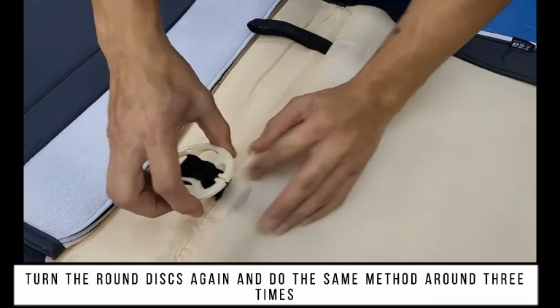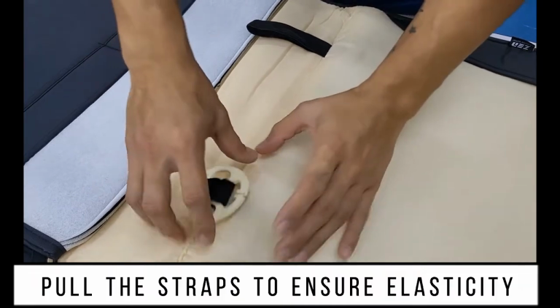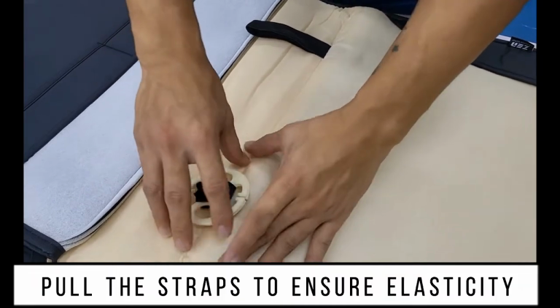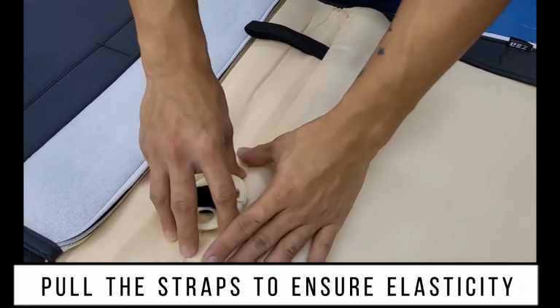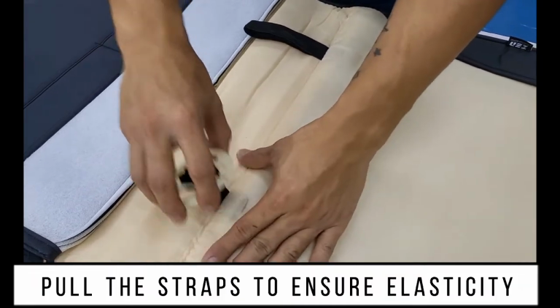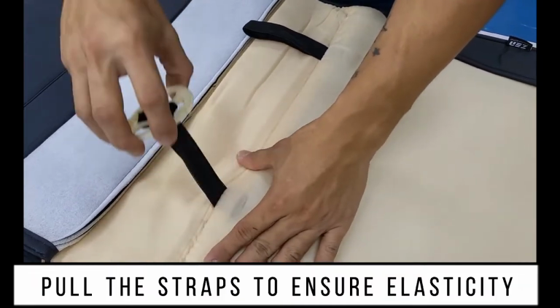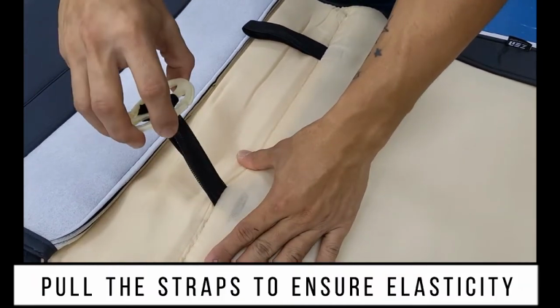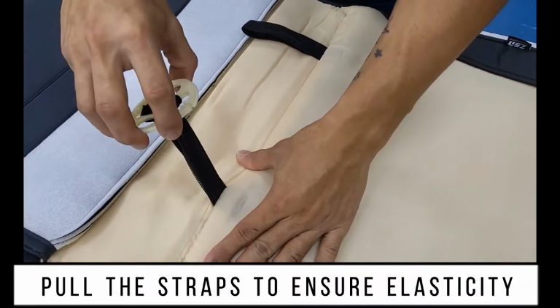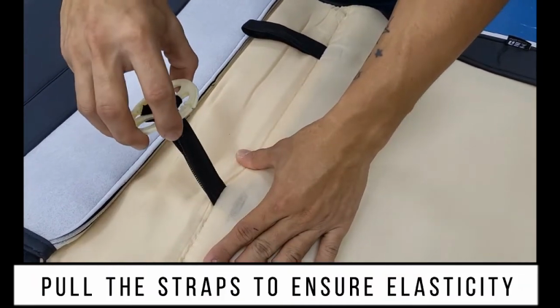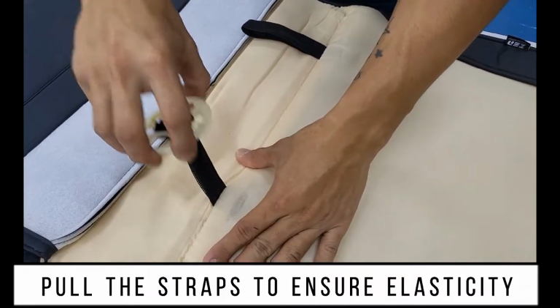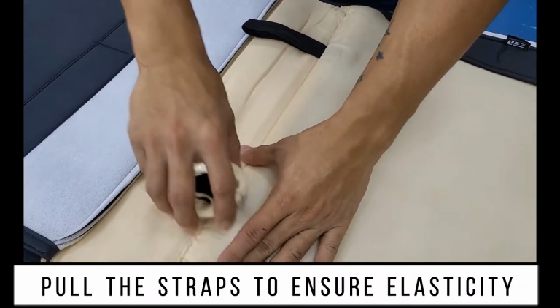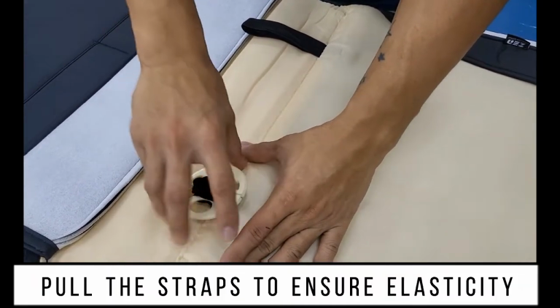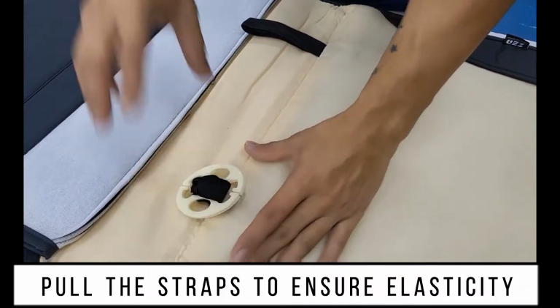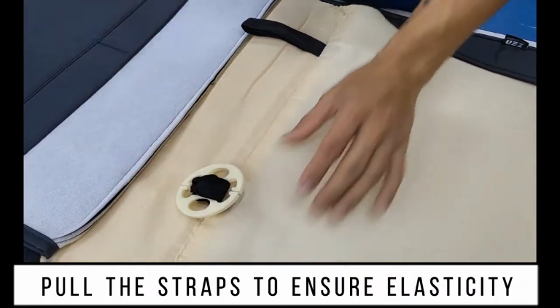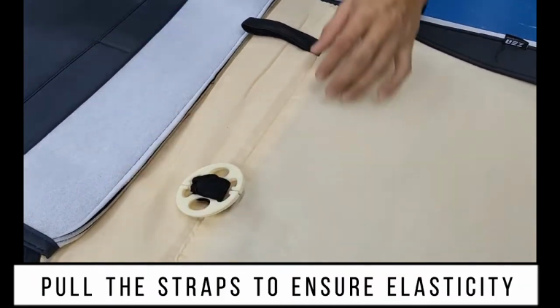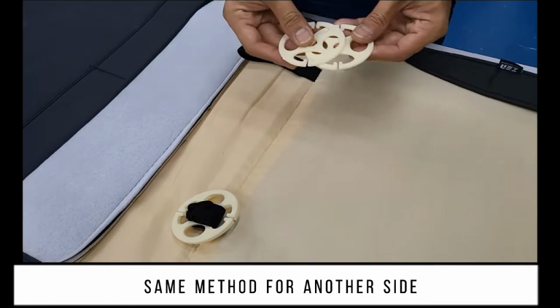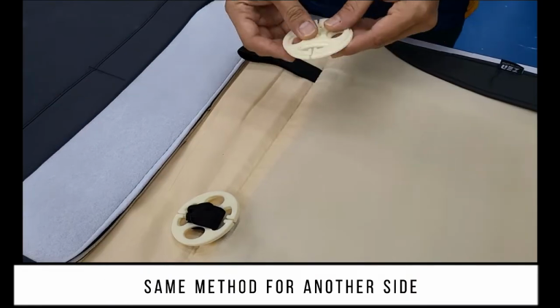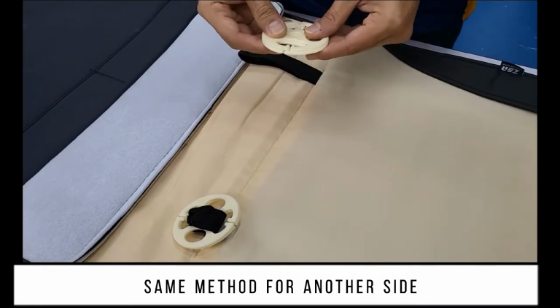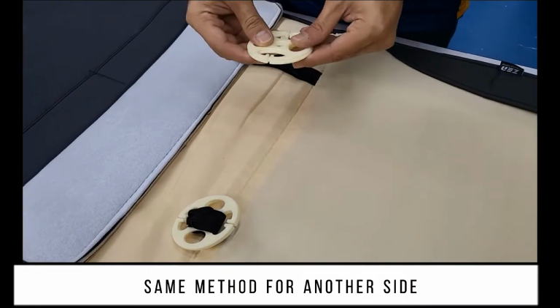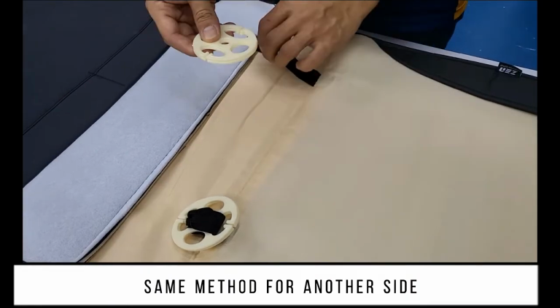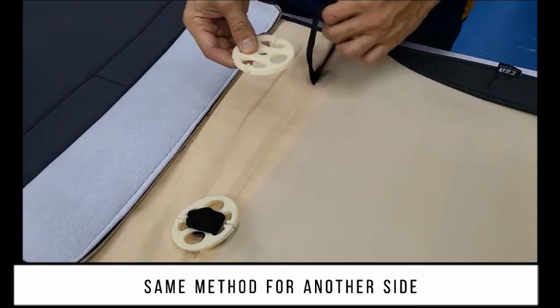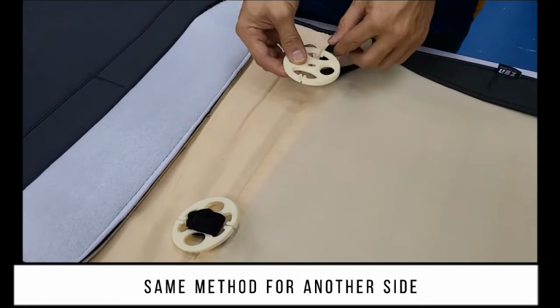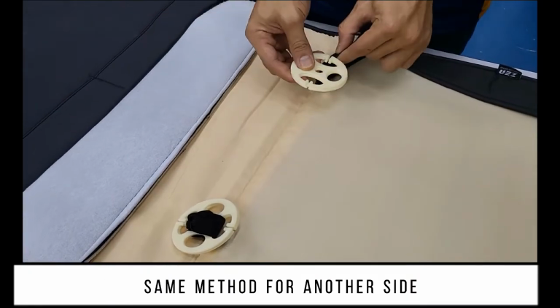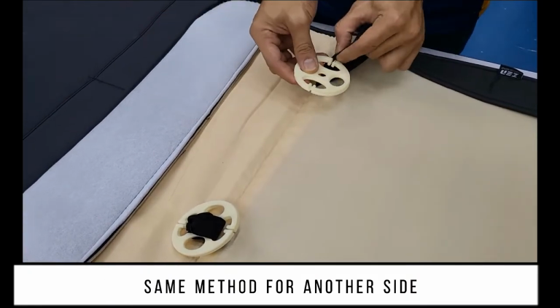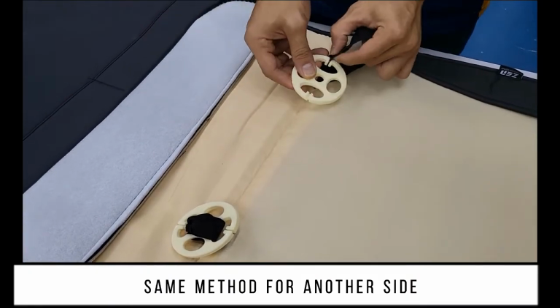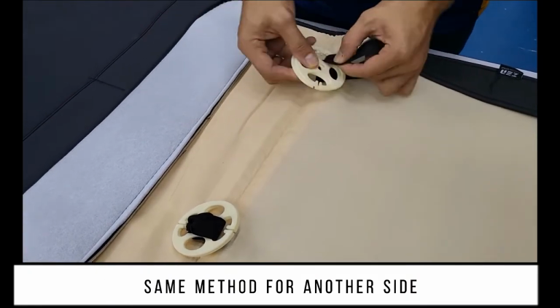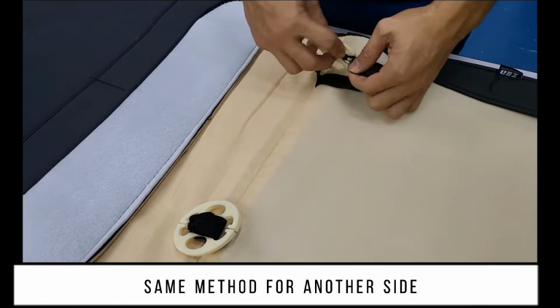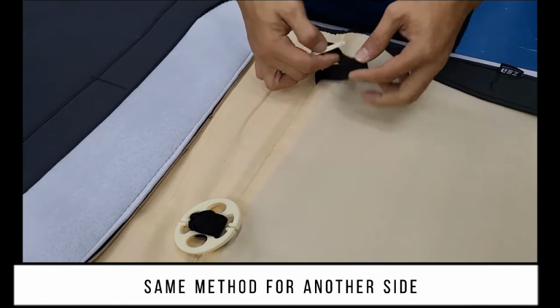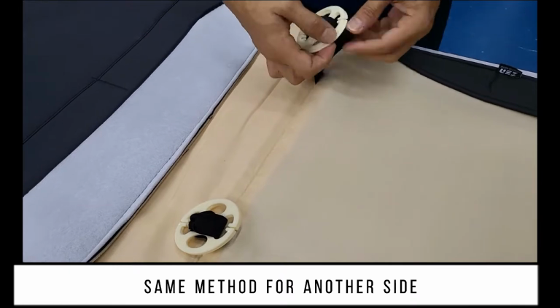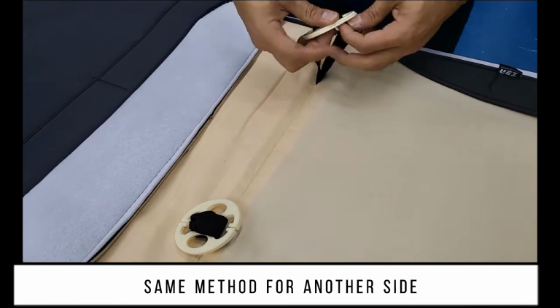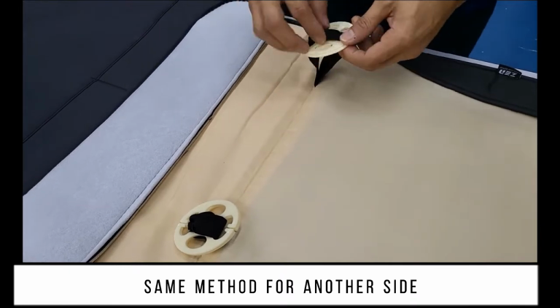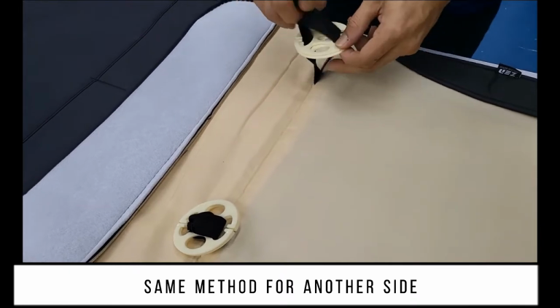Pull the straps to ensure elasticity. Use the same method for the other side.